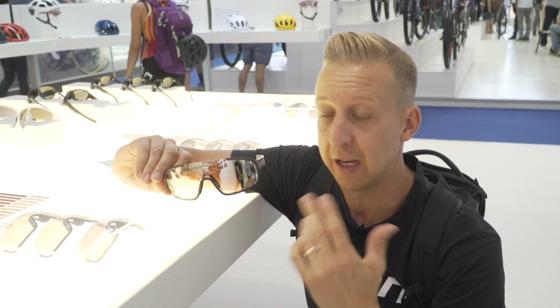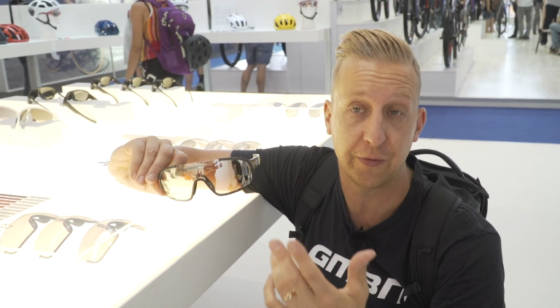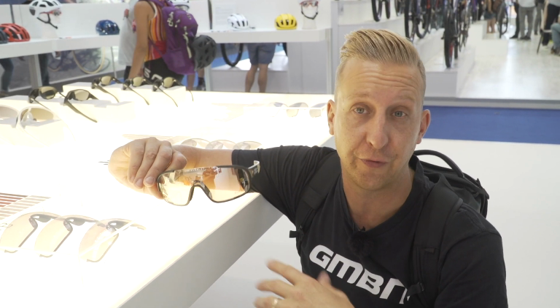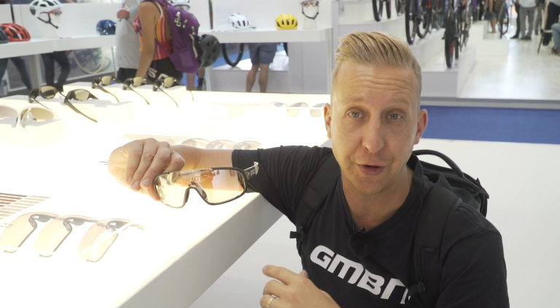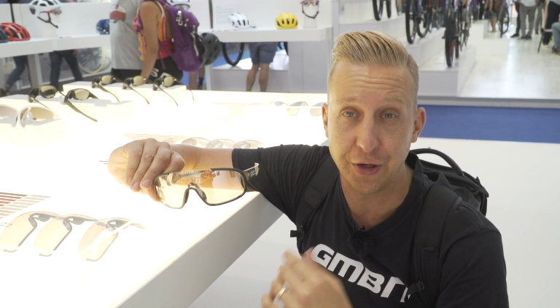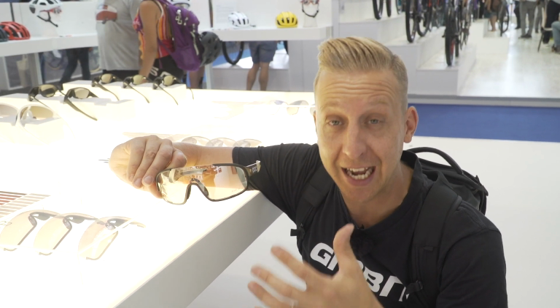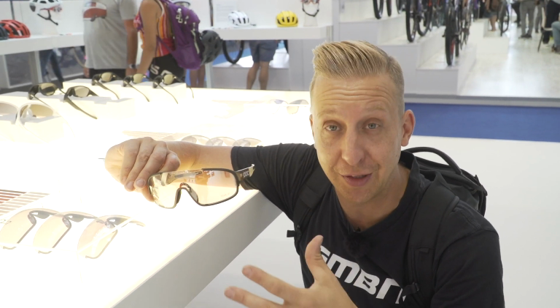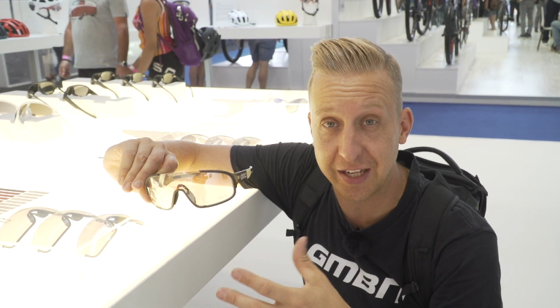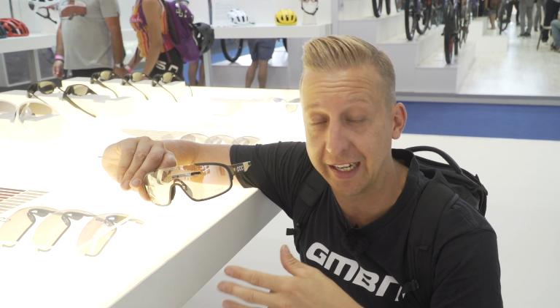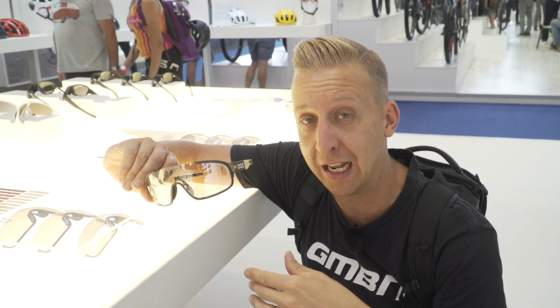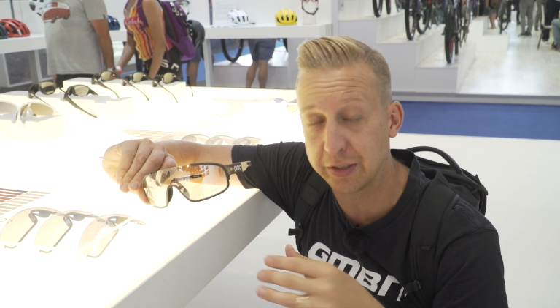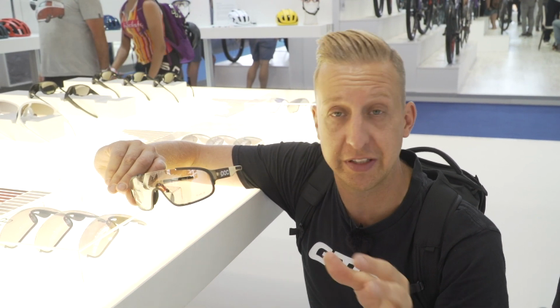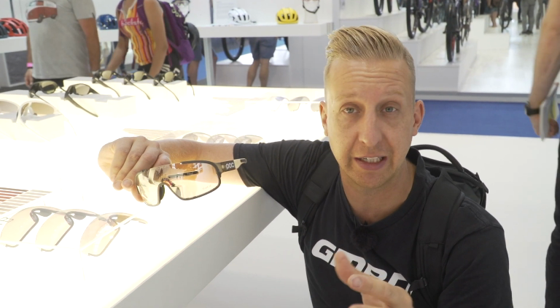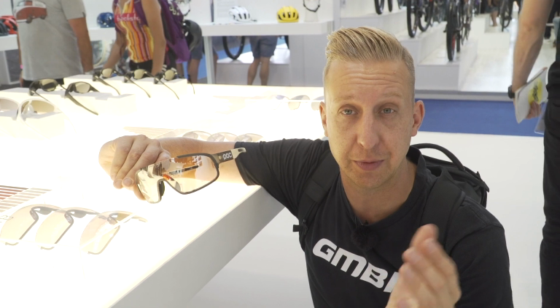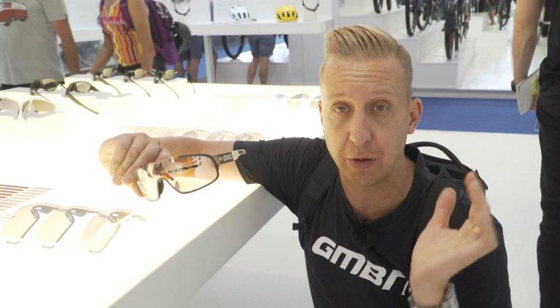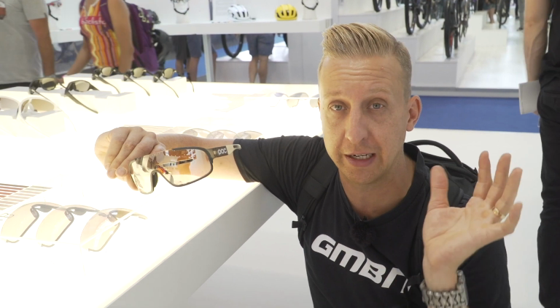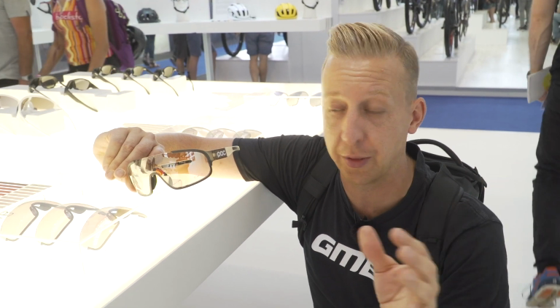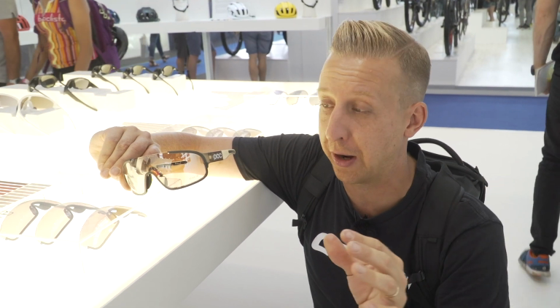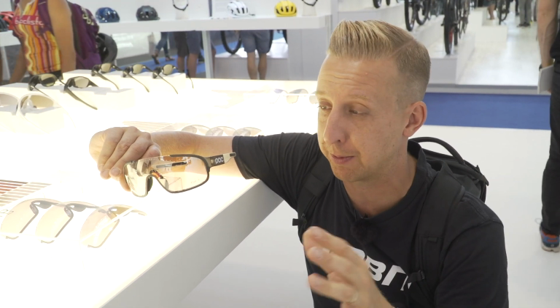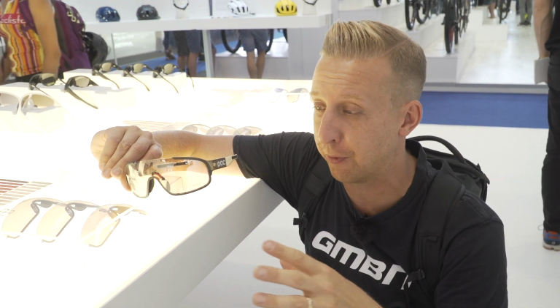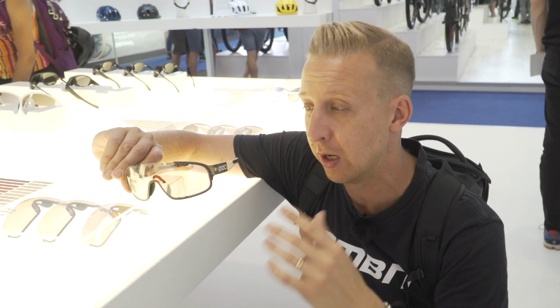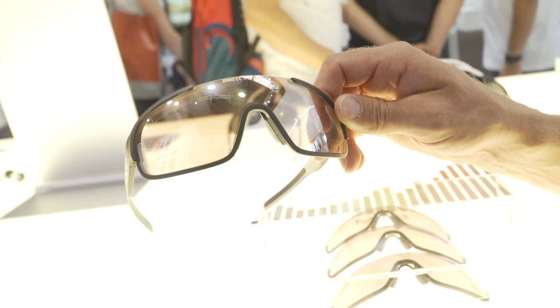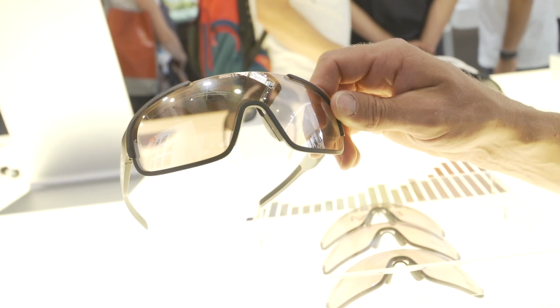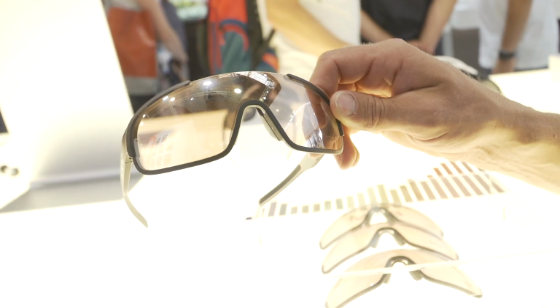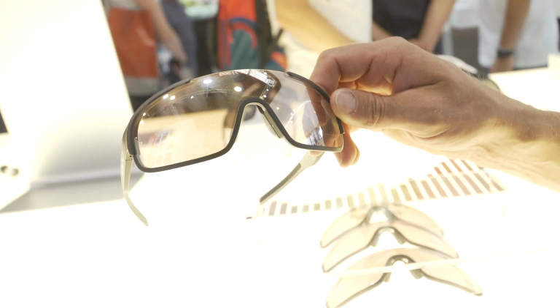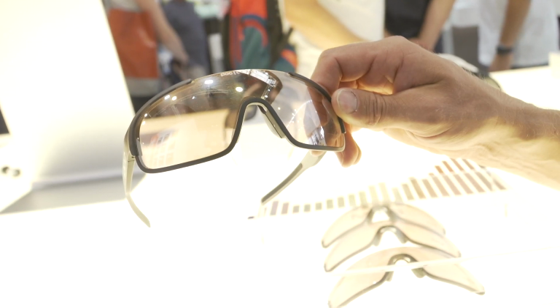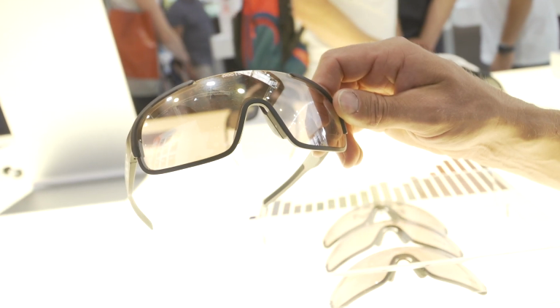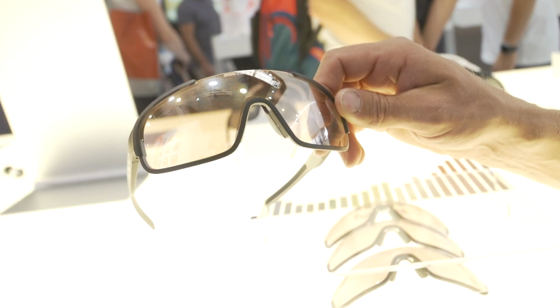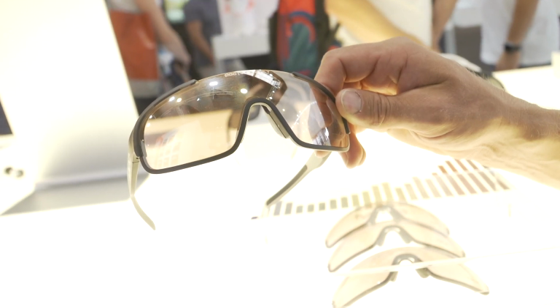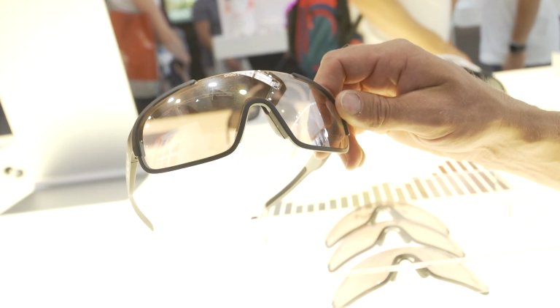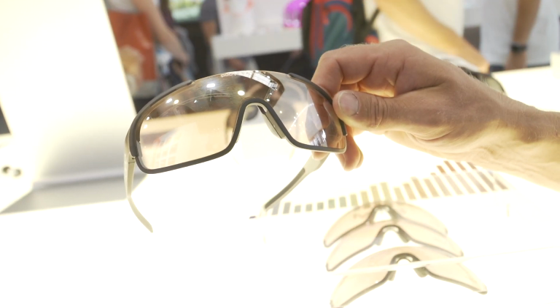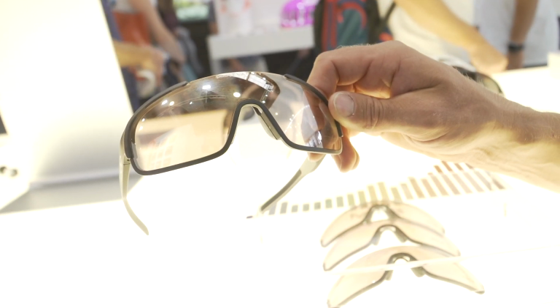Love the fact that you're getting this tech in lenses. We've seen this with Oakley and other brands before, and POC have this — and that's the one I reckon.